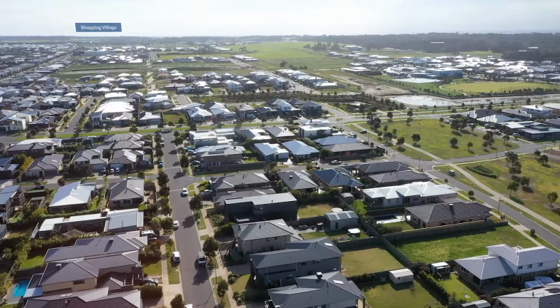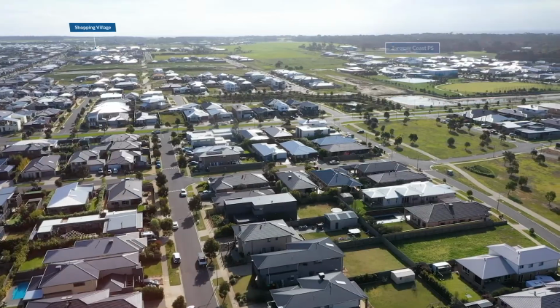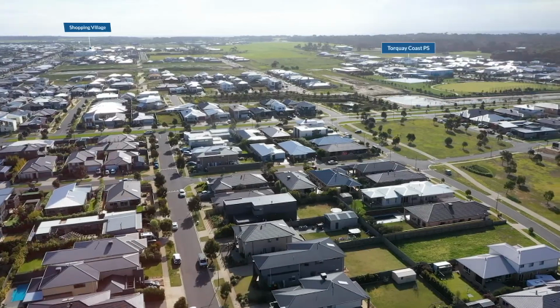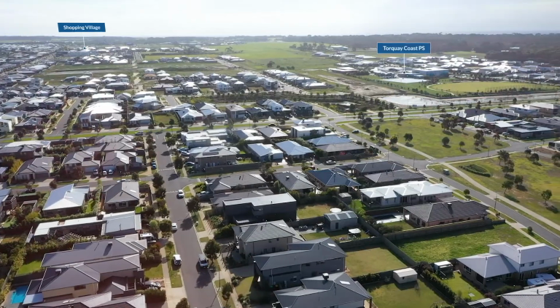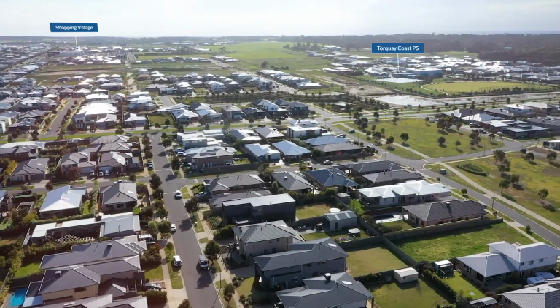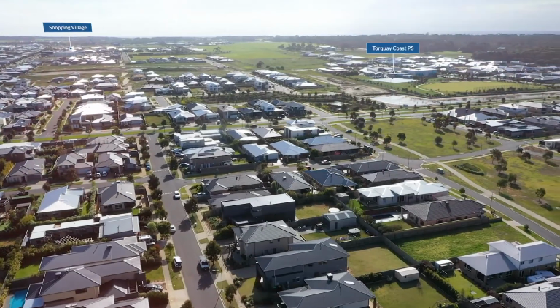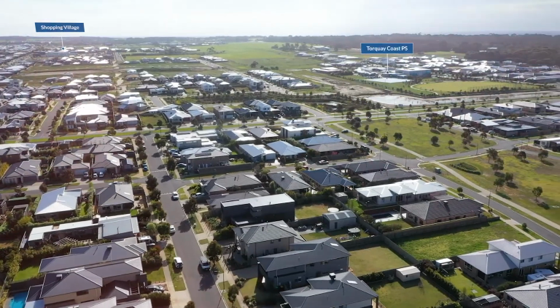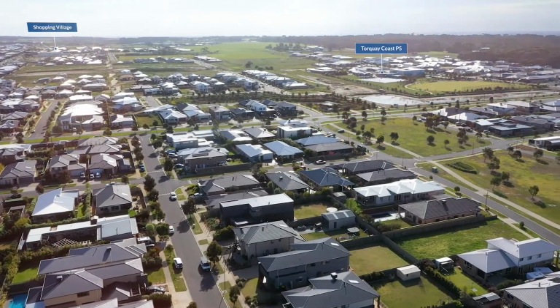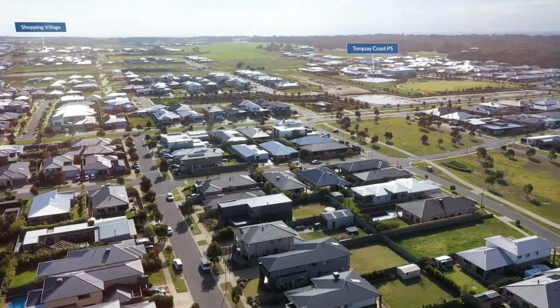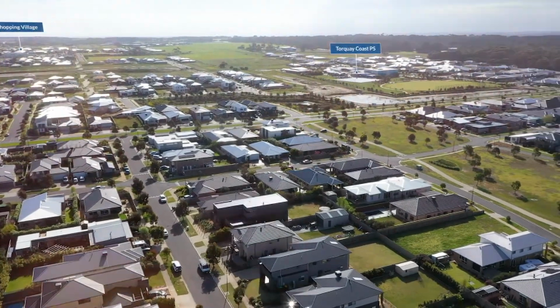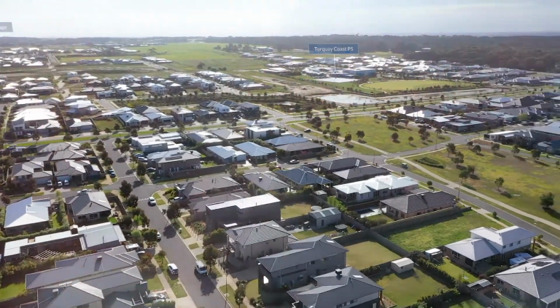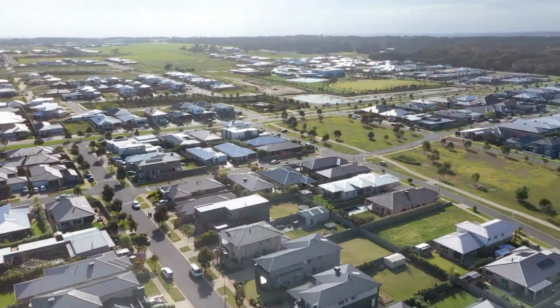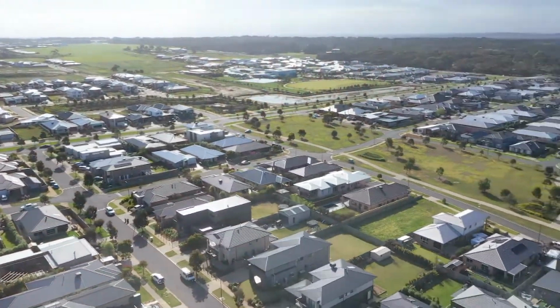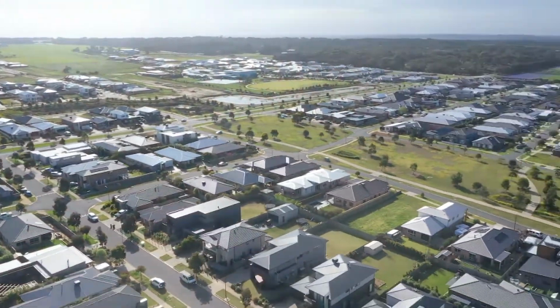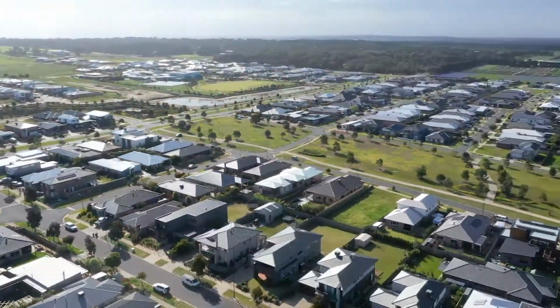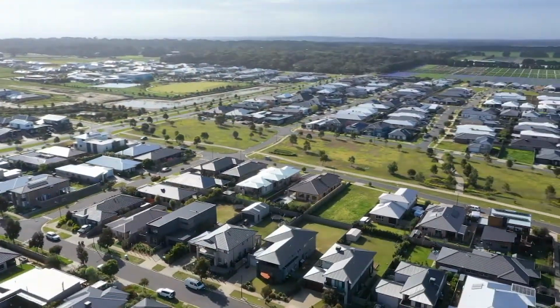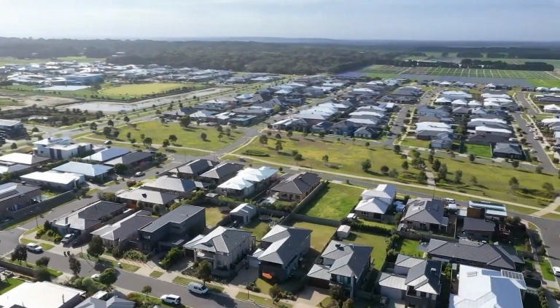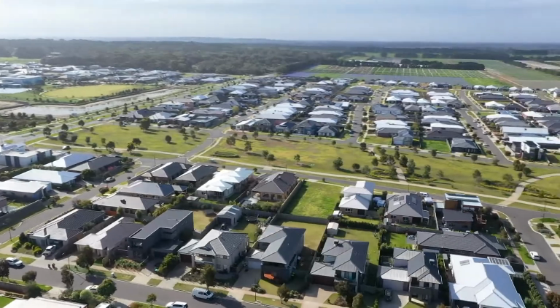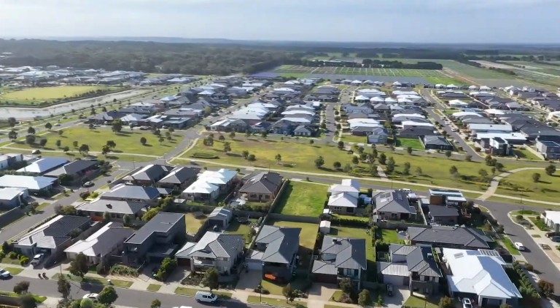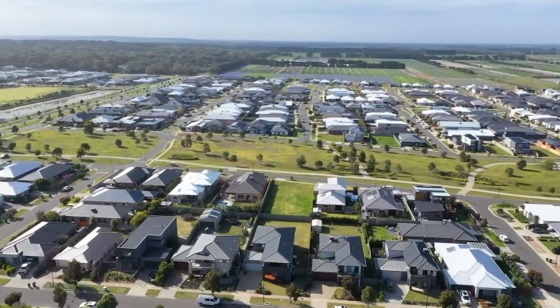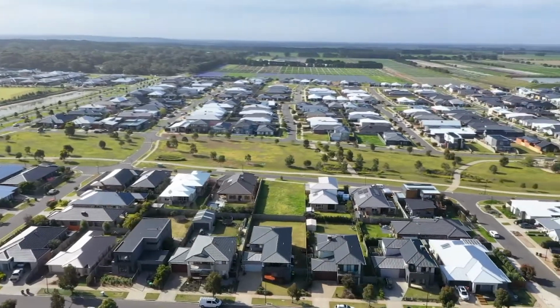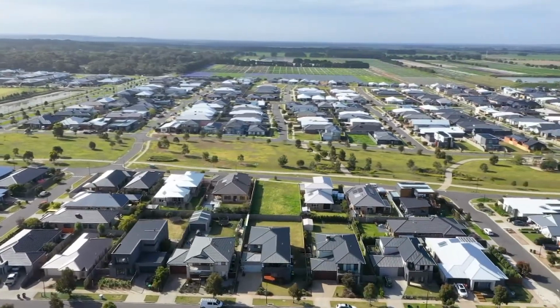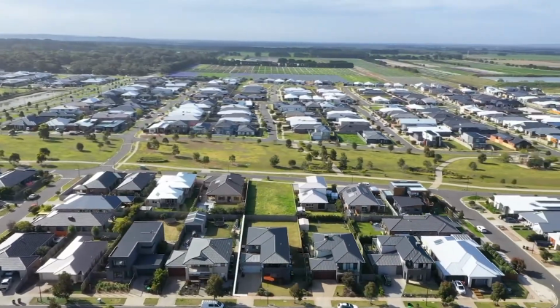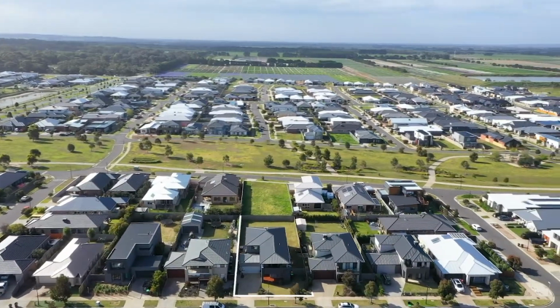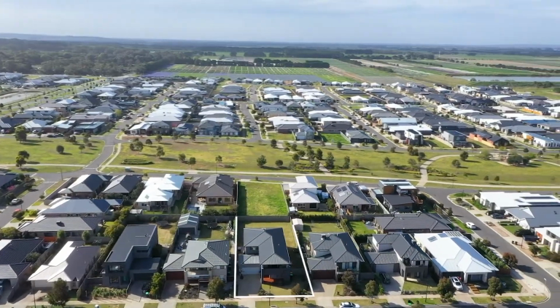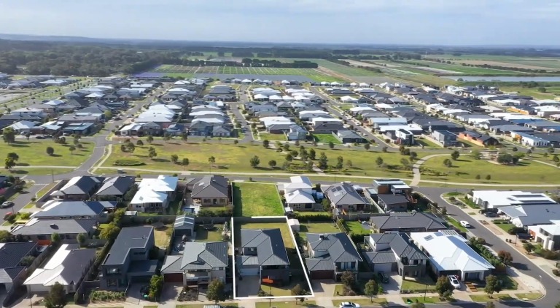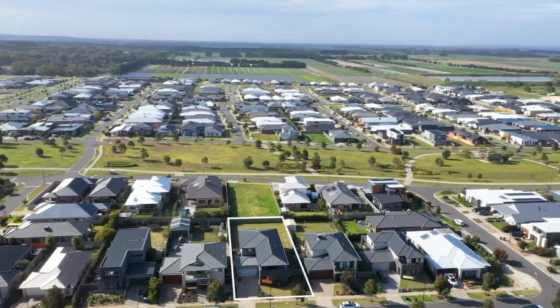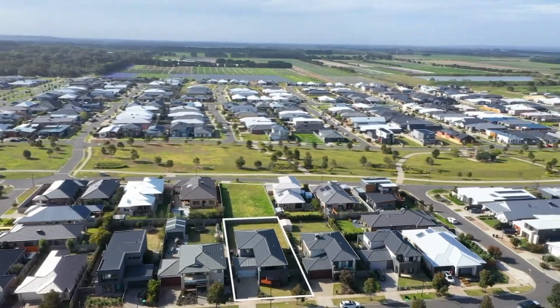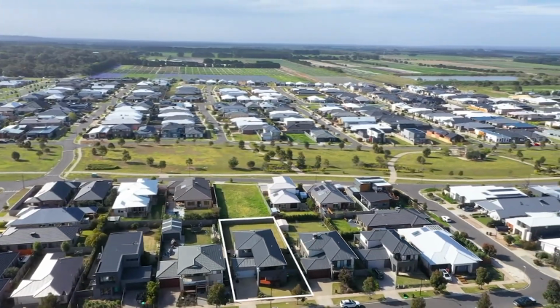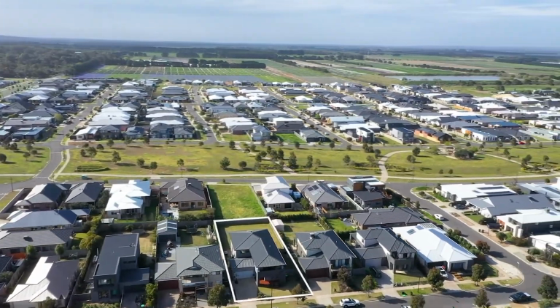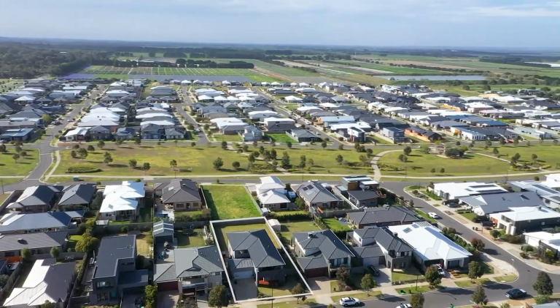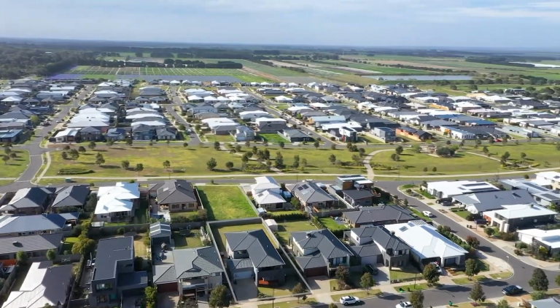Within close proximity to the schools, the Key Oval, and the Dunes Shopping Village, and all within an easy walk to Whites Beach.